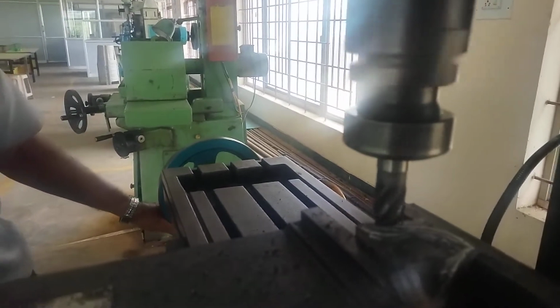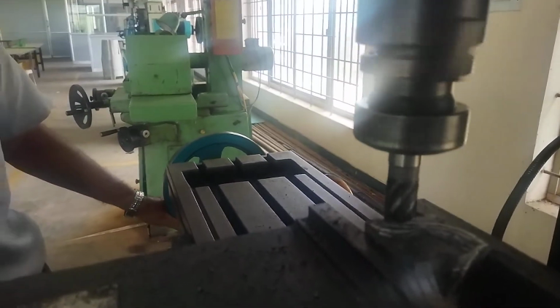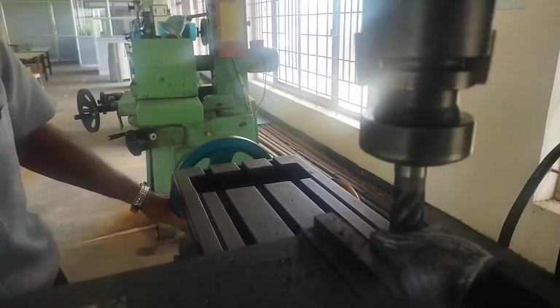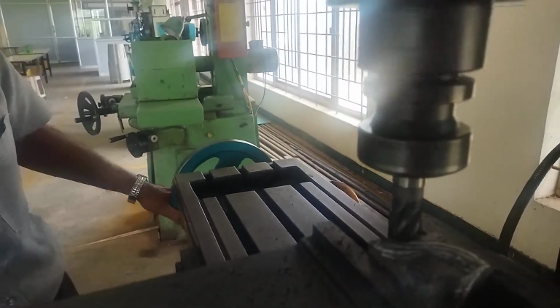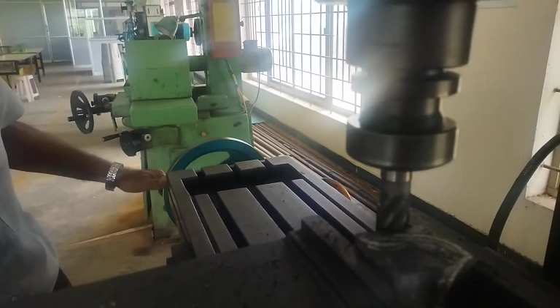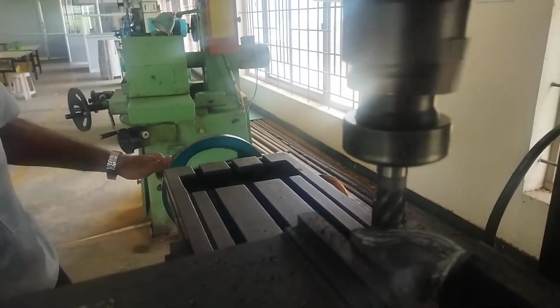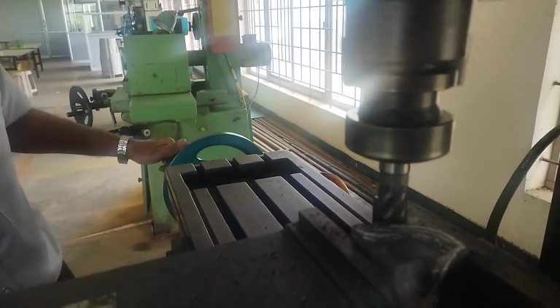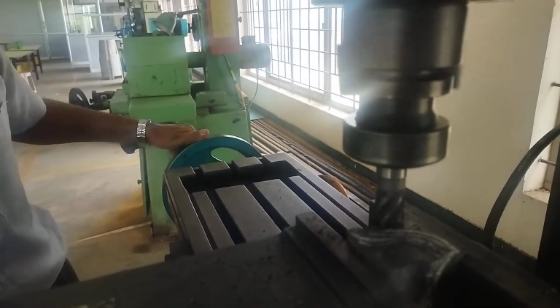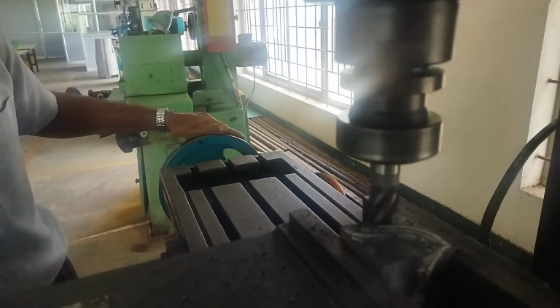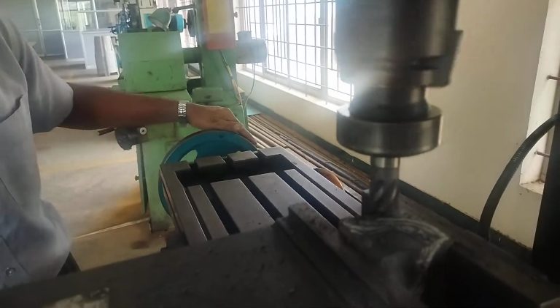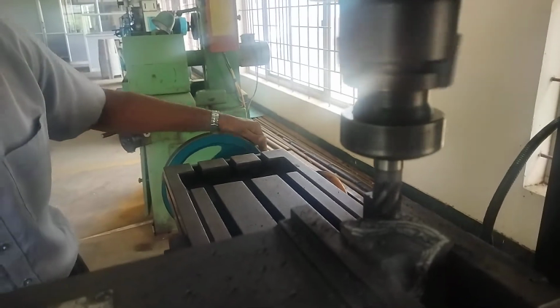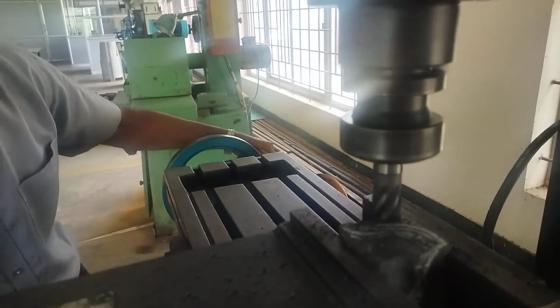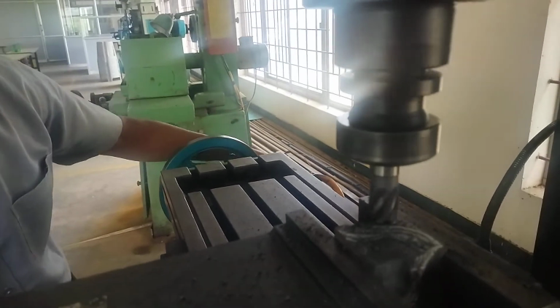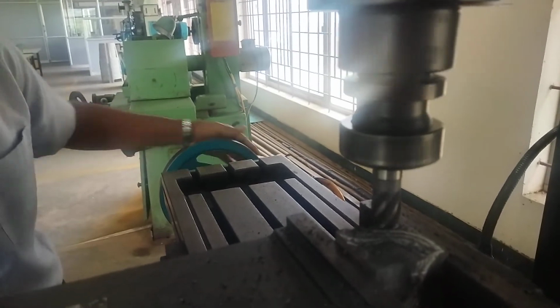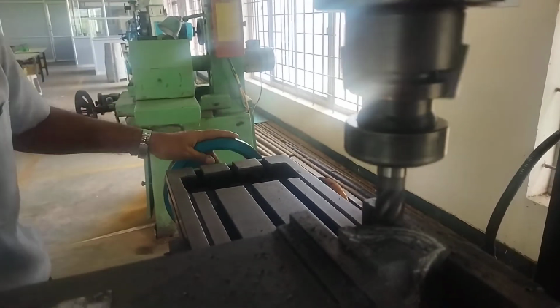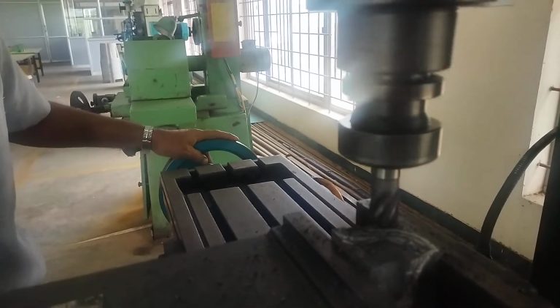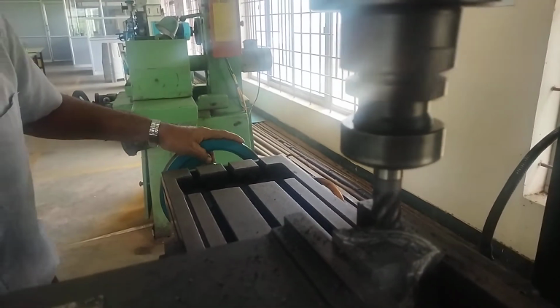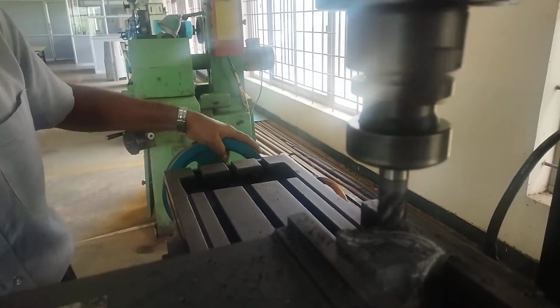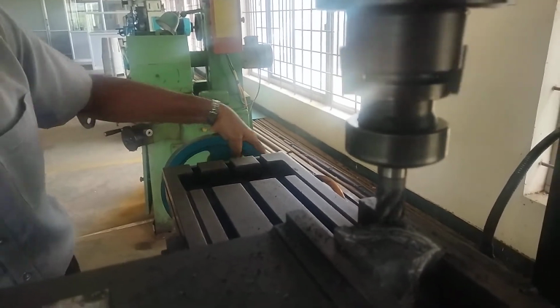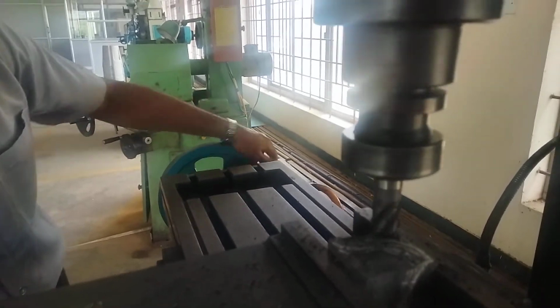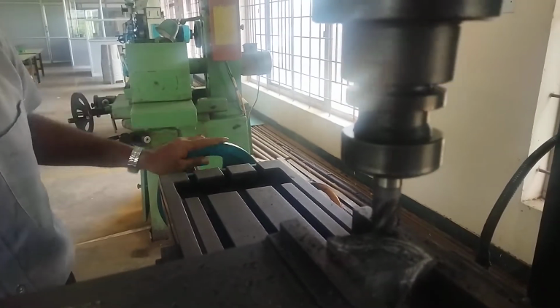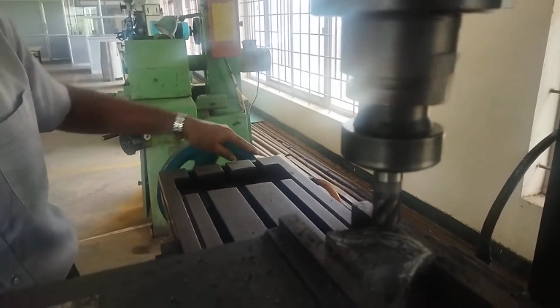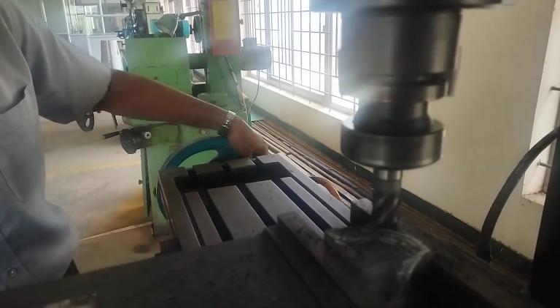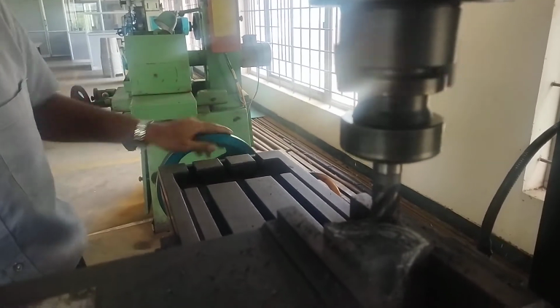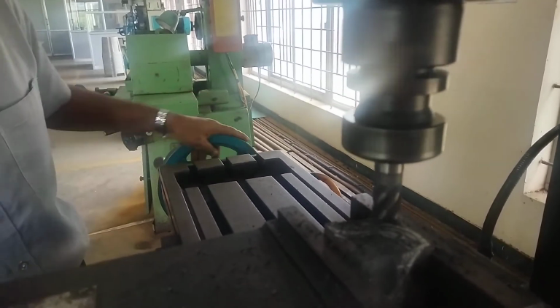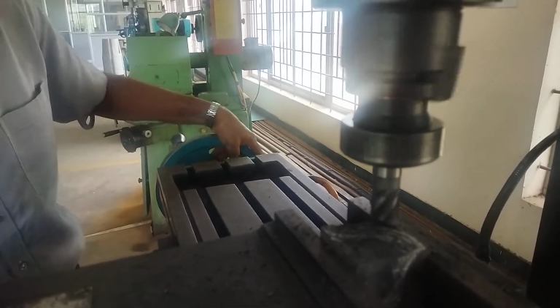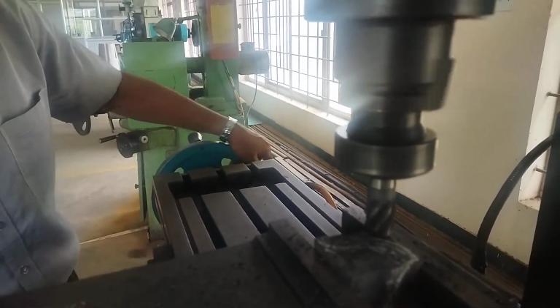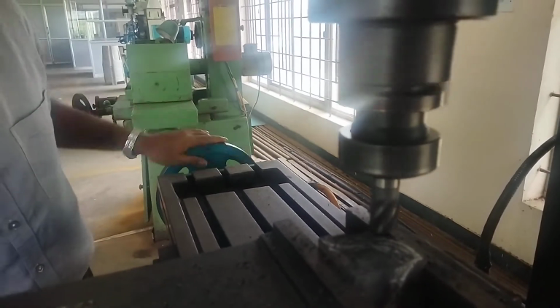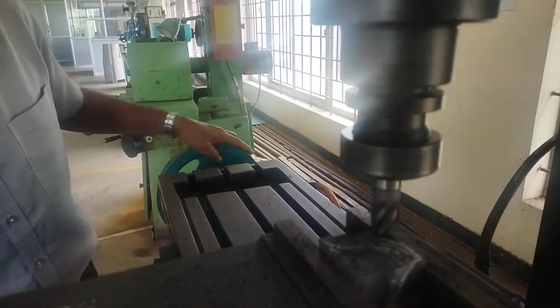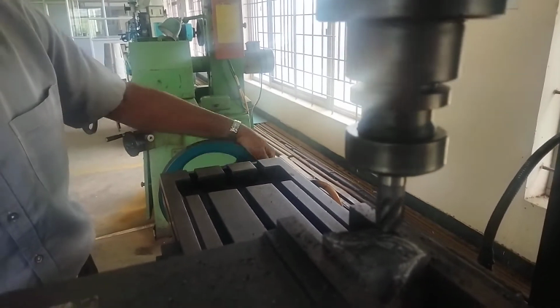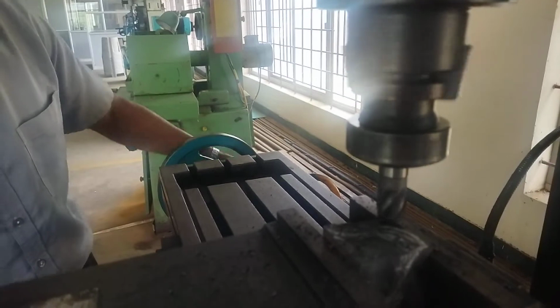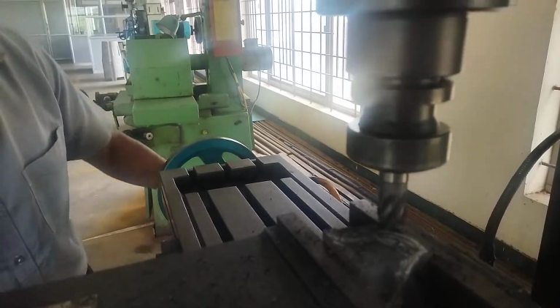It's a contour milling done by using the vertical milling machine.